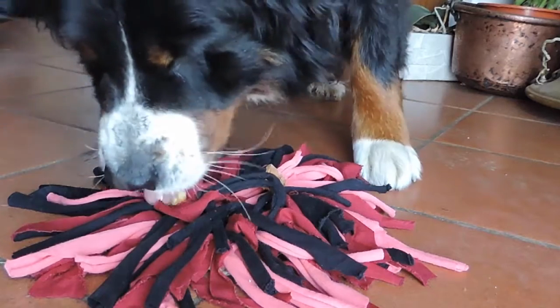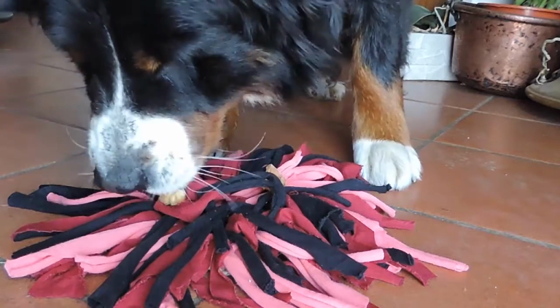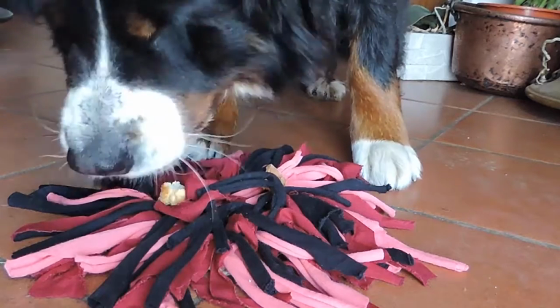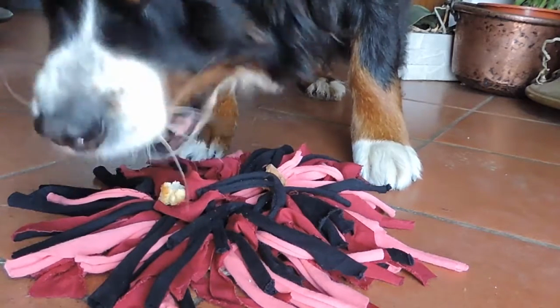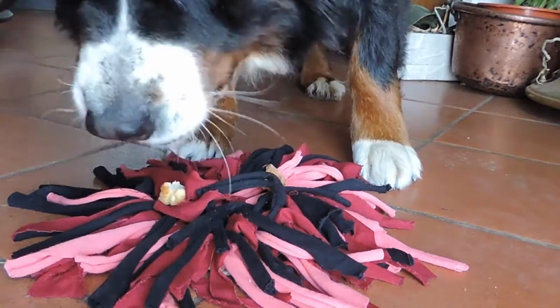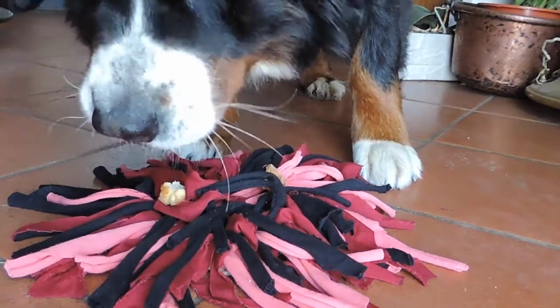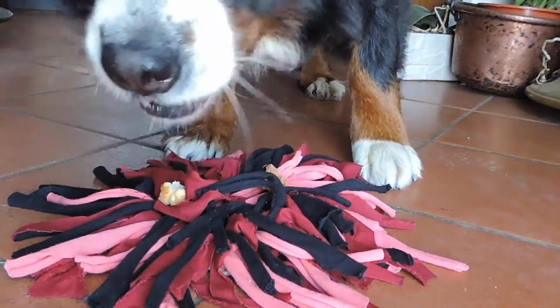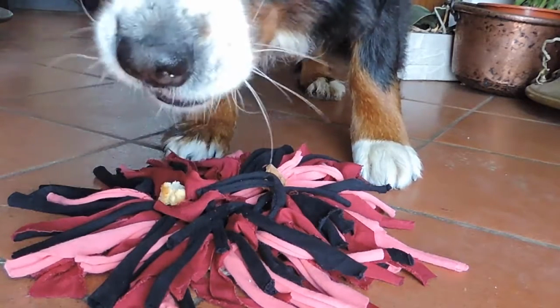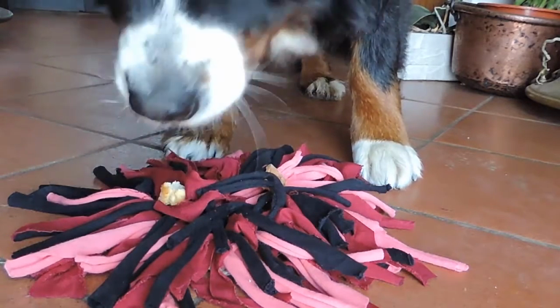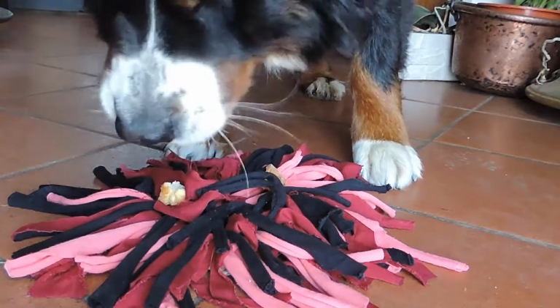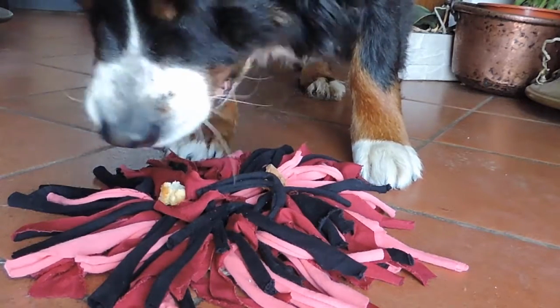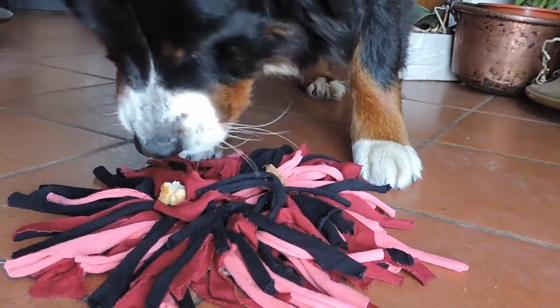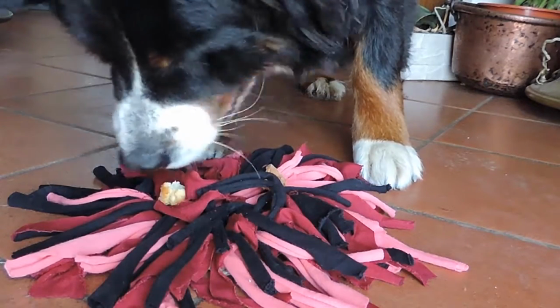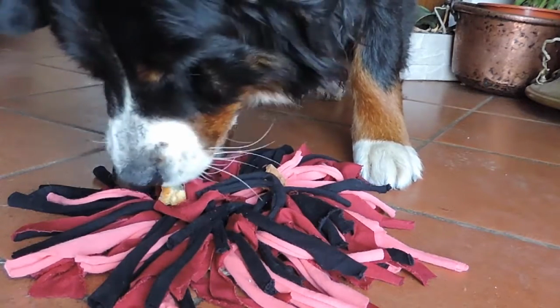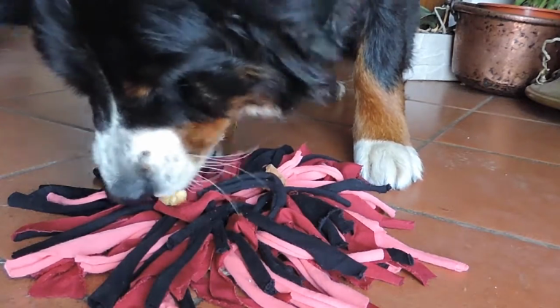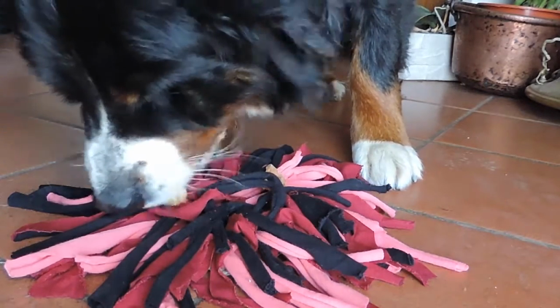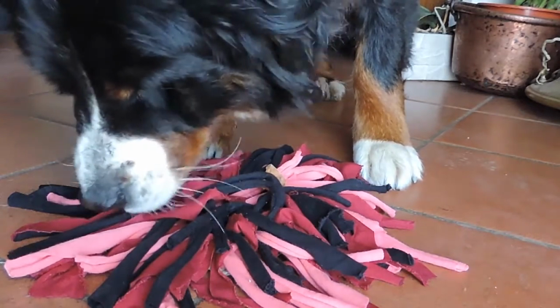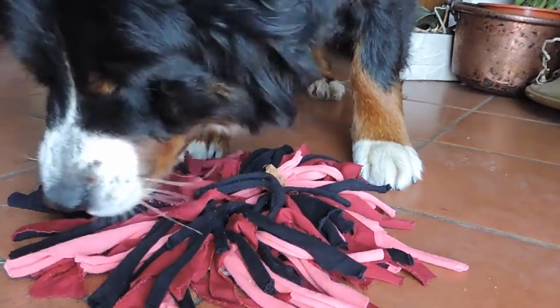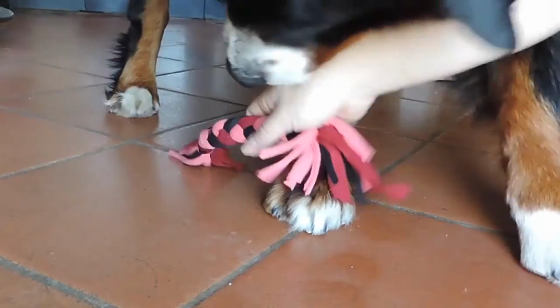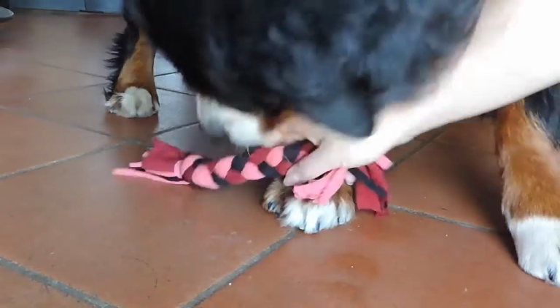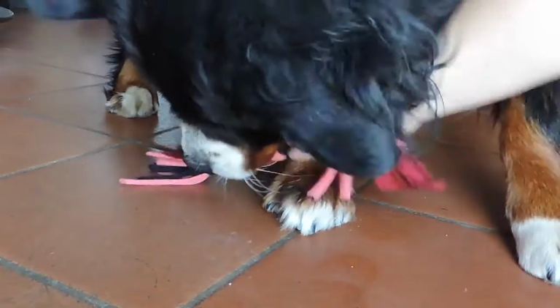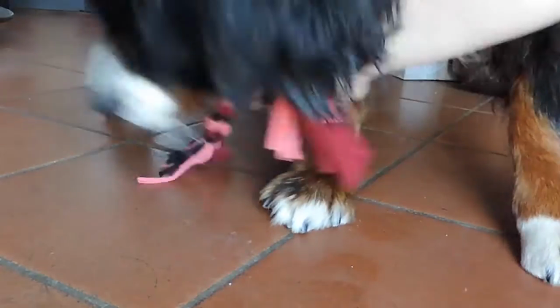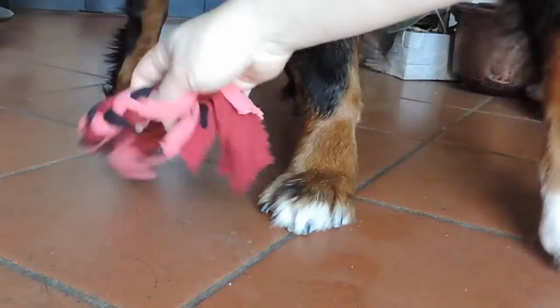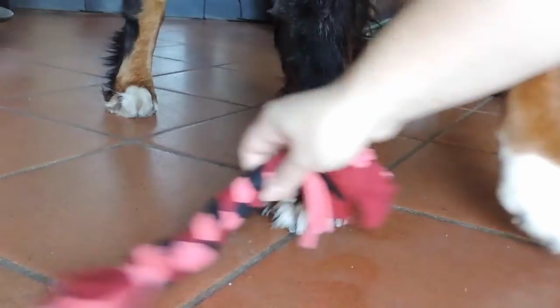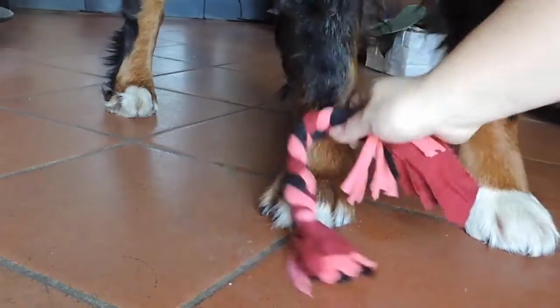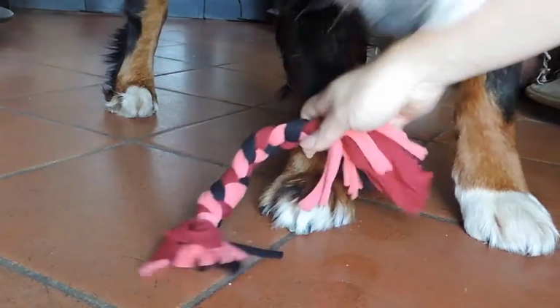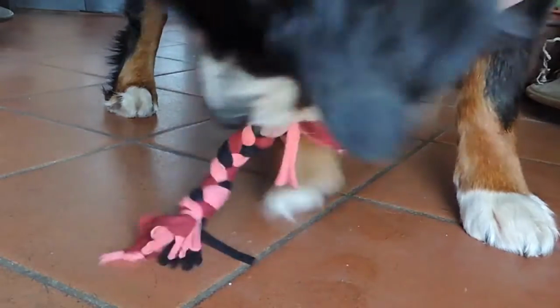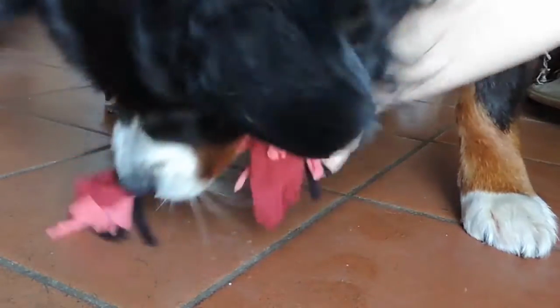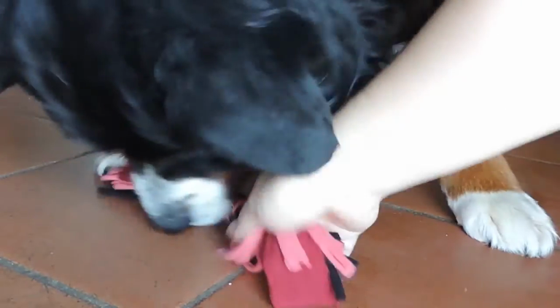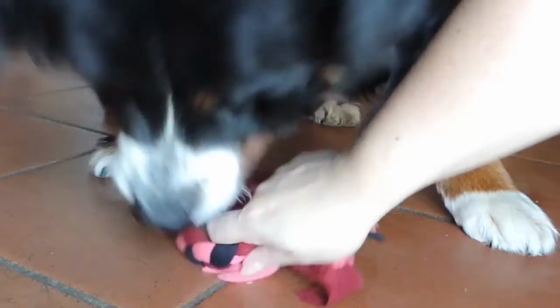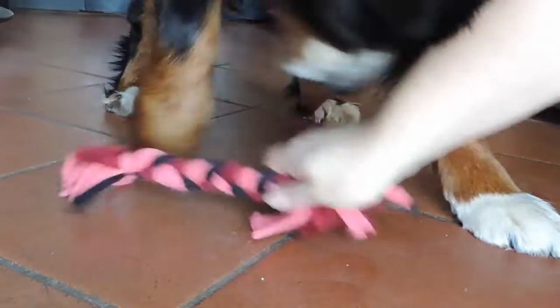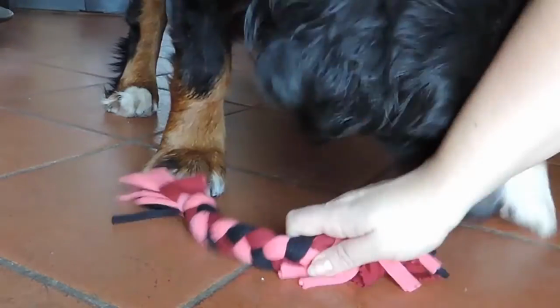Welcome back to Trendy Mommy. In this video, we're going to learn how to make three different pet toys from home.